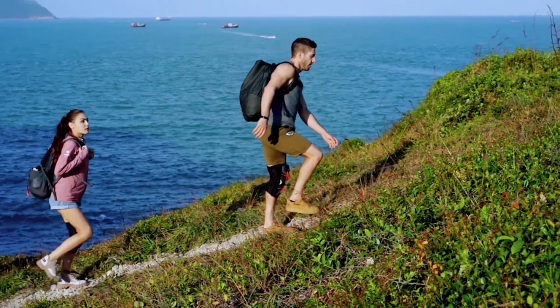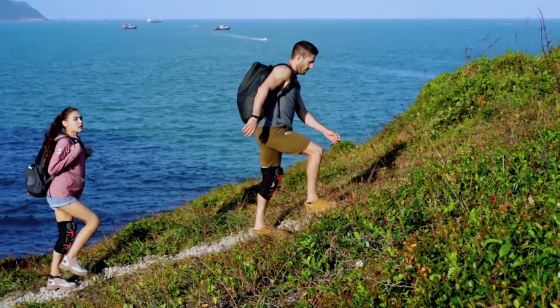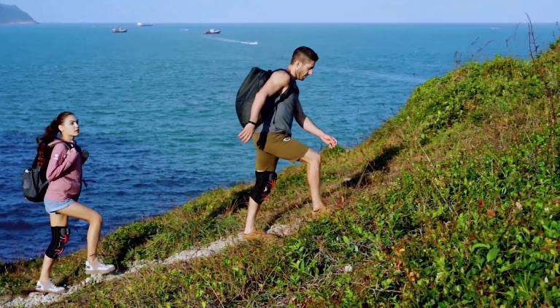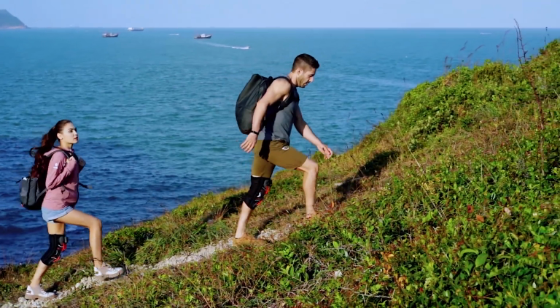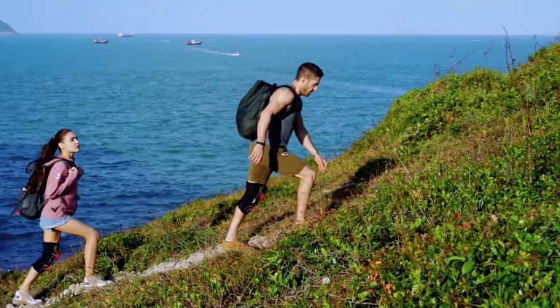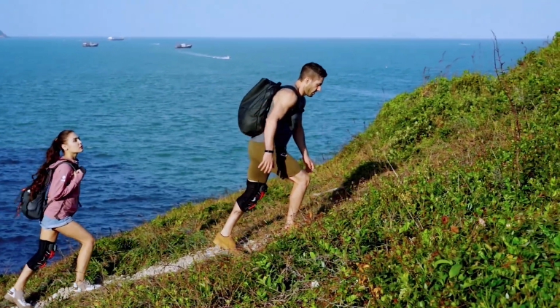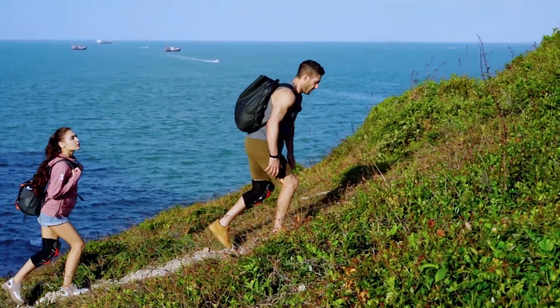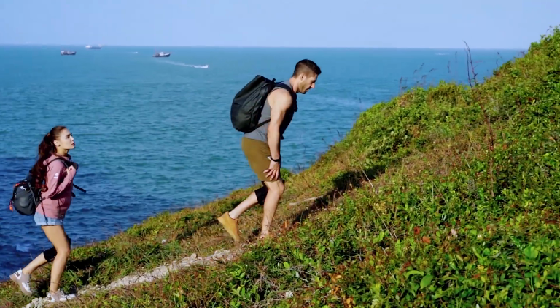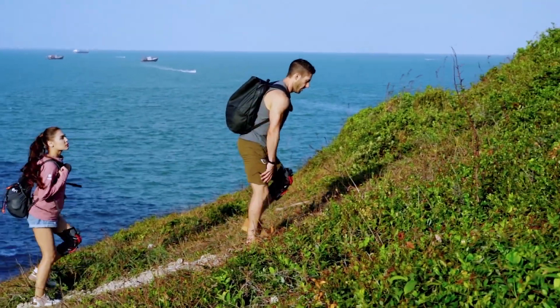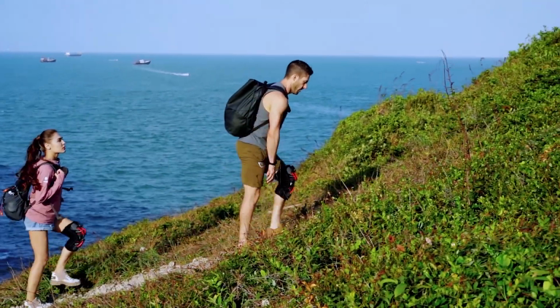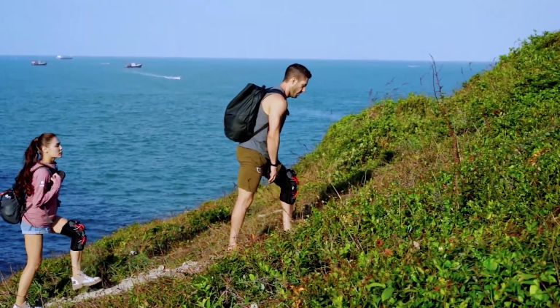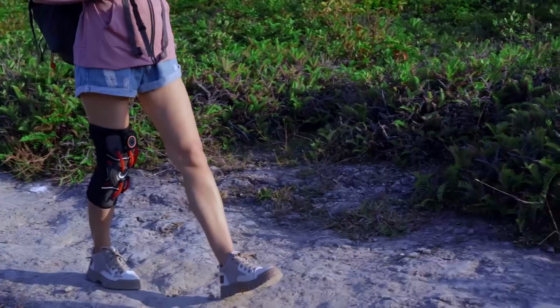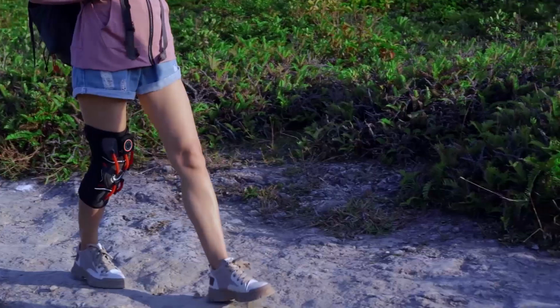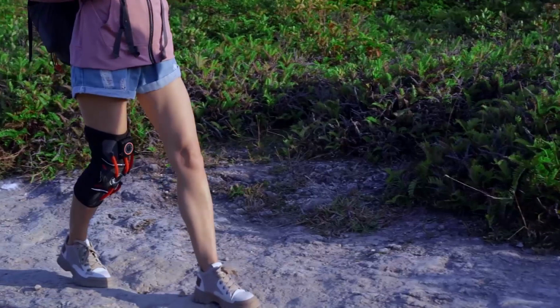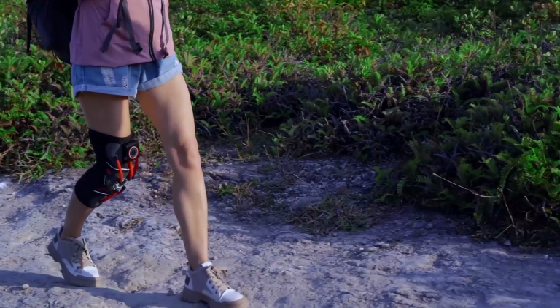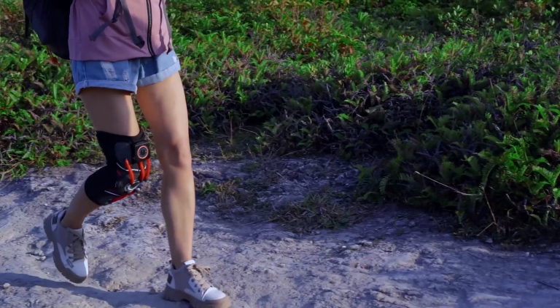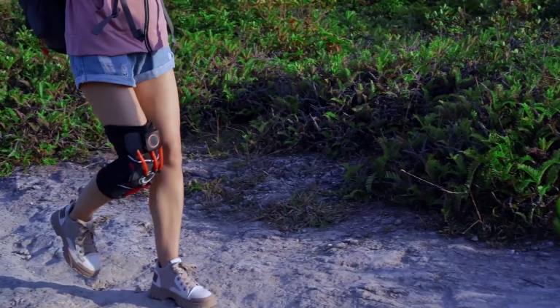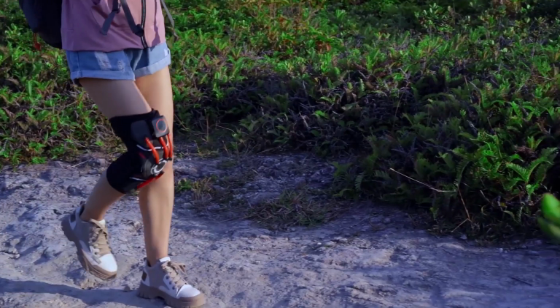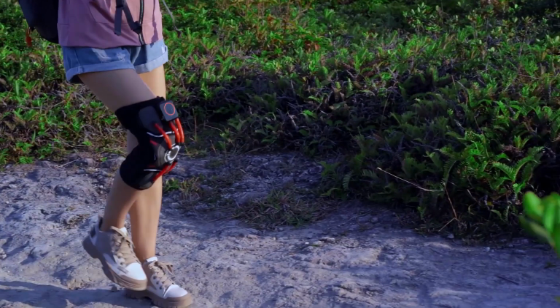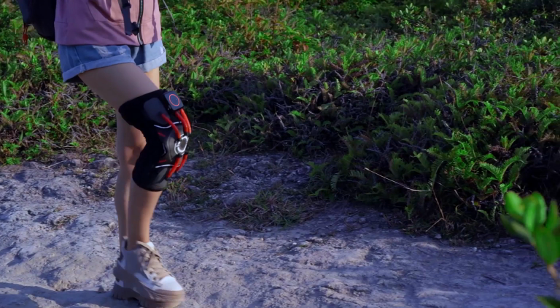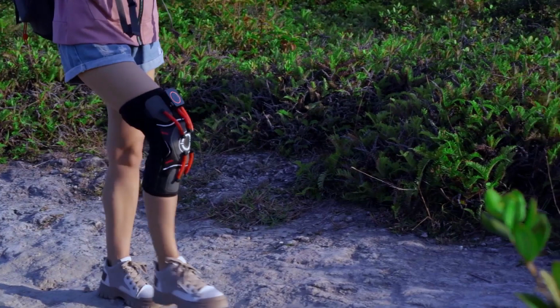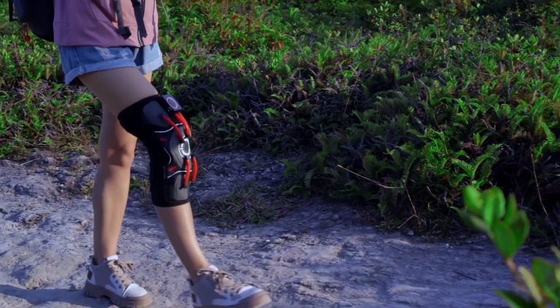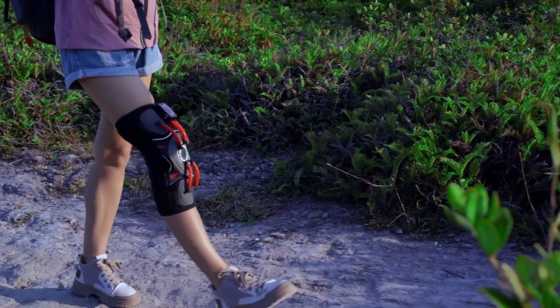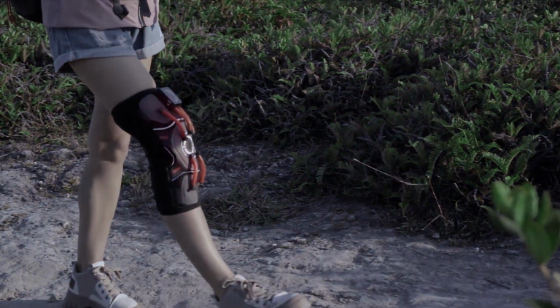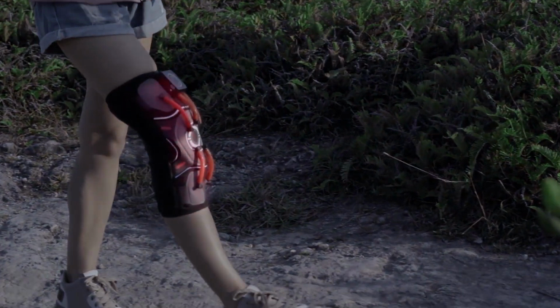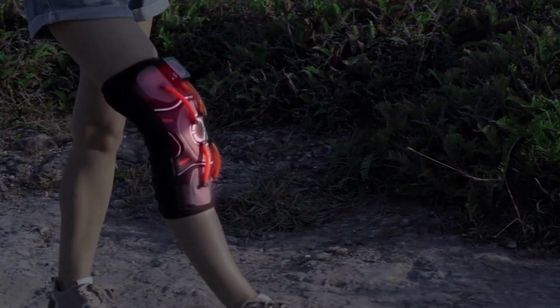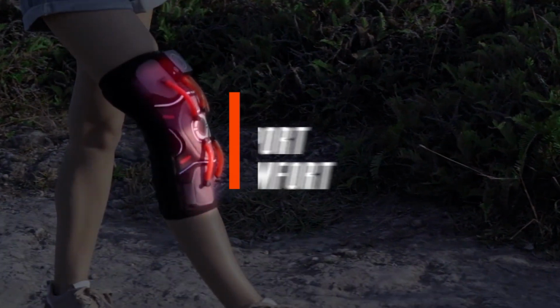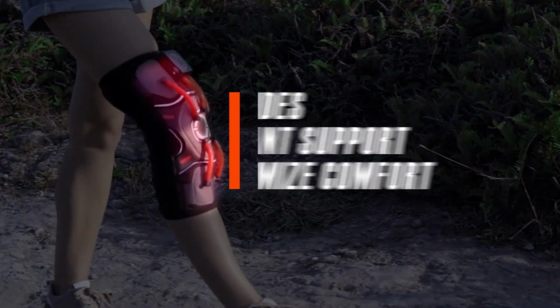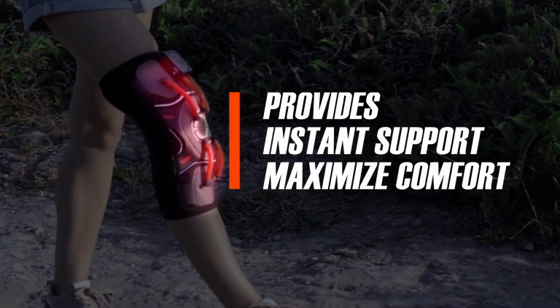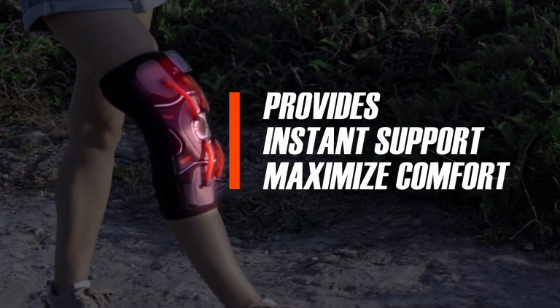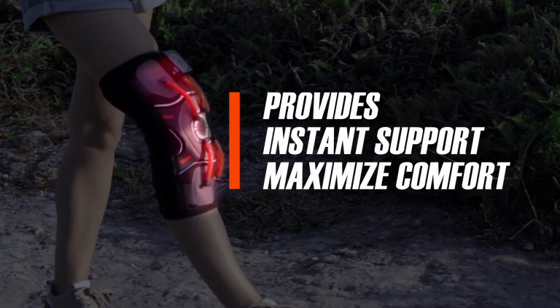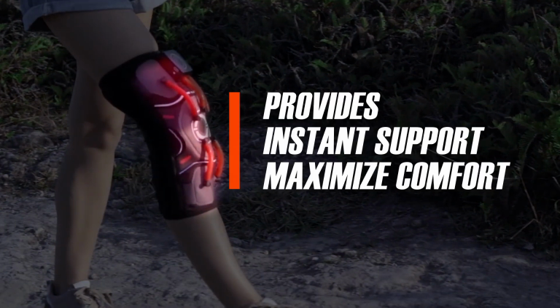The airbag will adjust to the optimal pressure, provides joint support, and maximizes comfort at the same time.